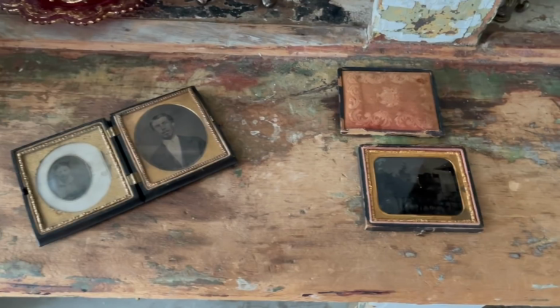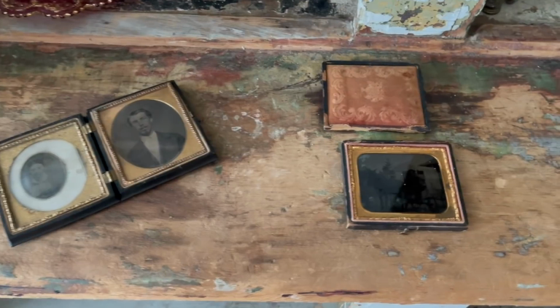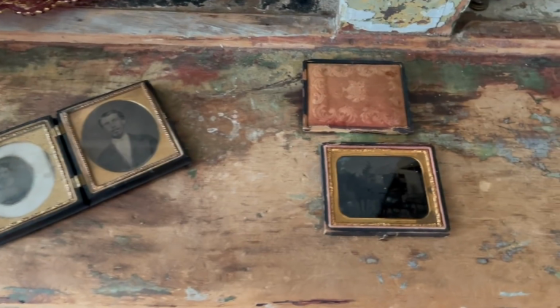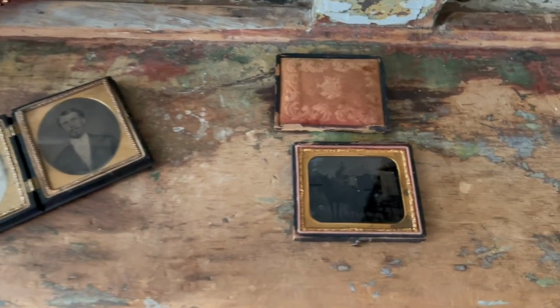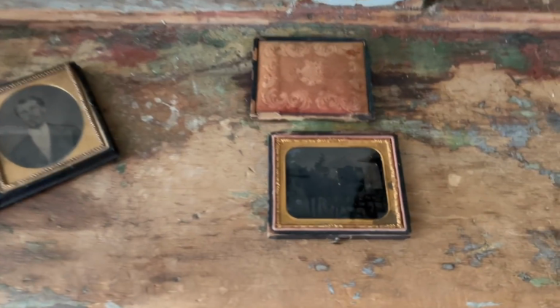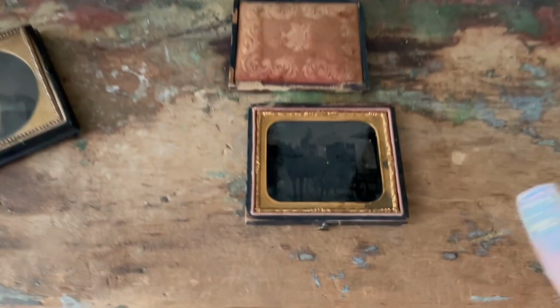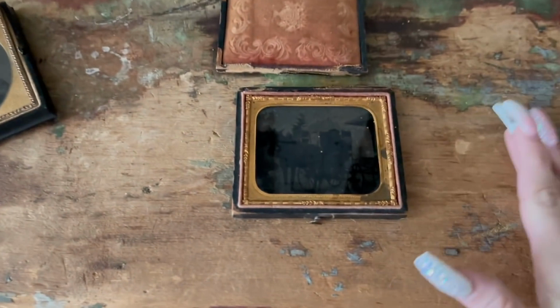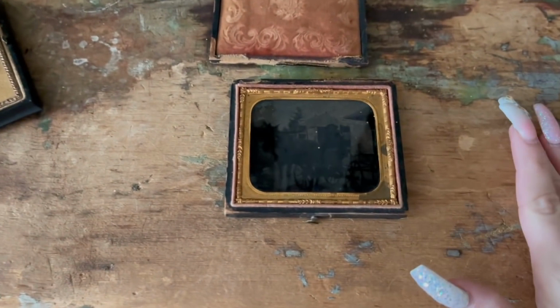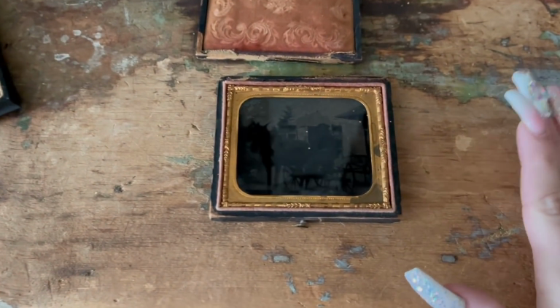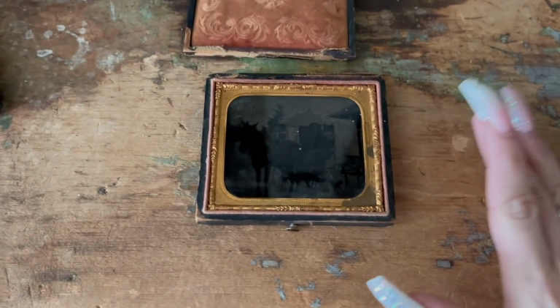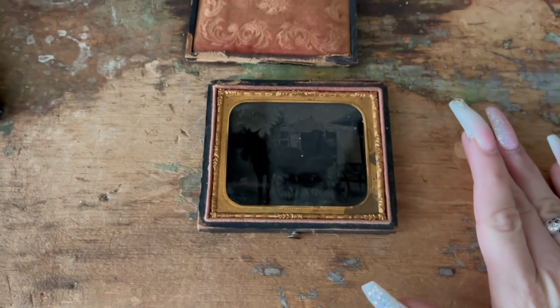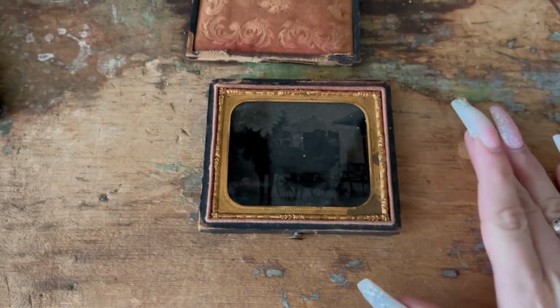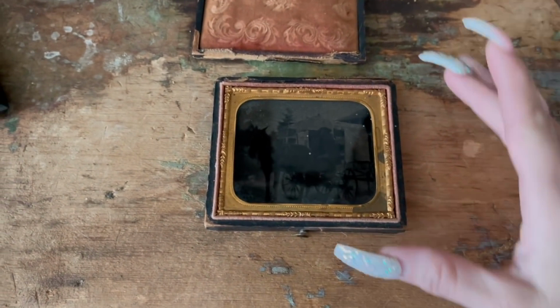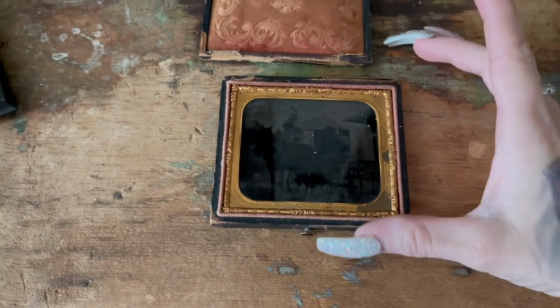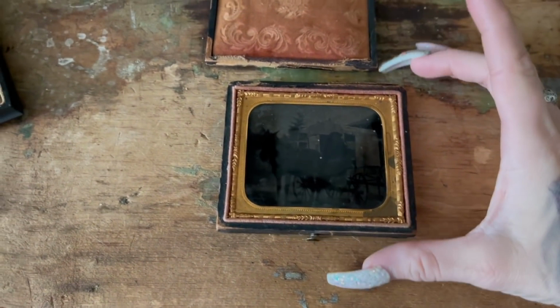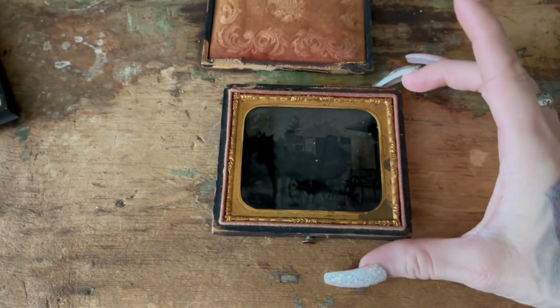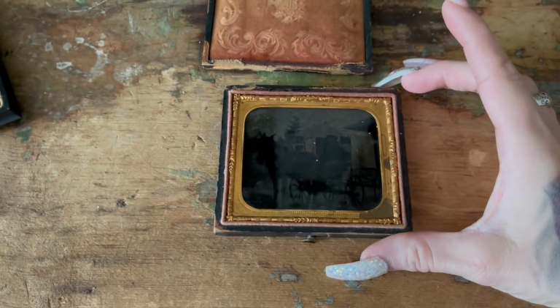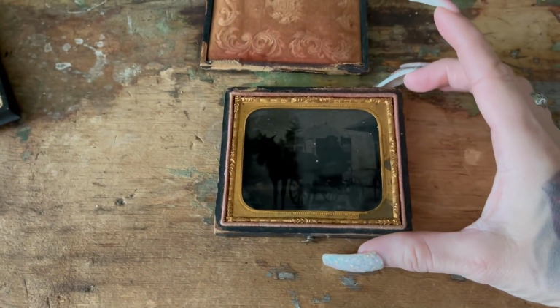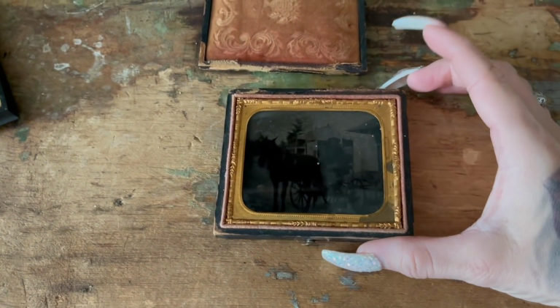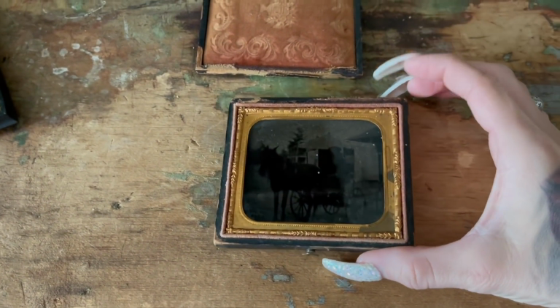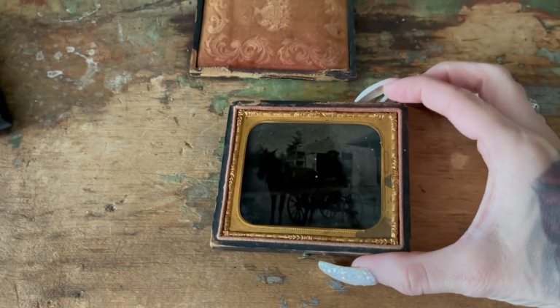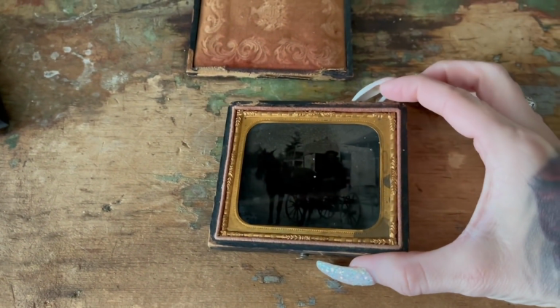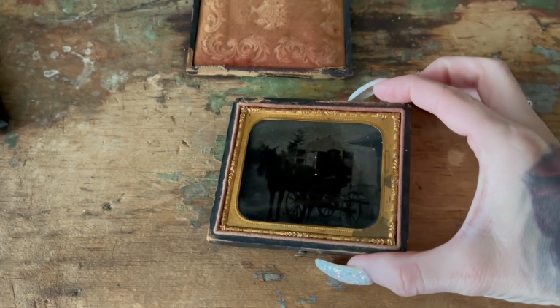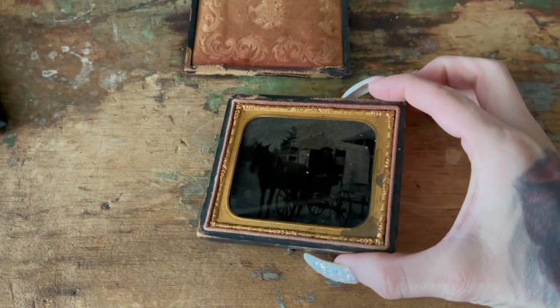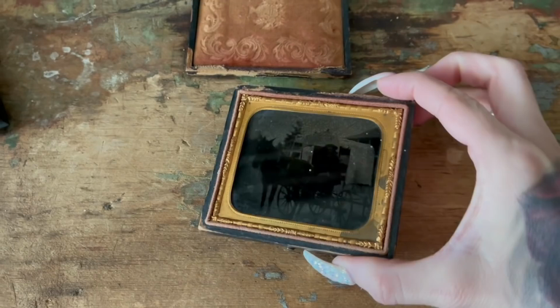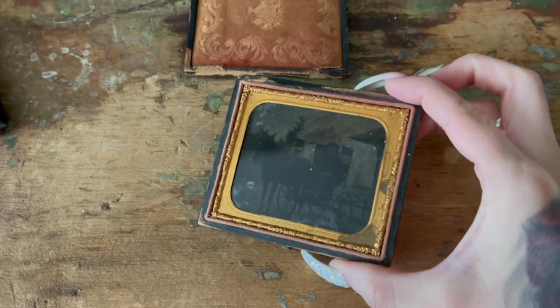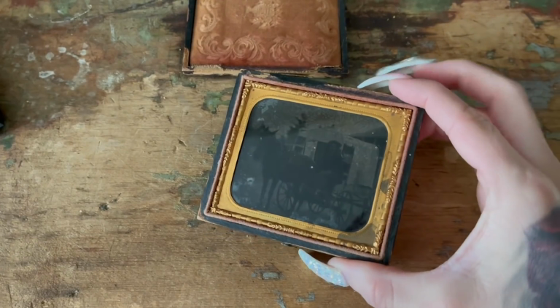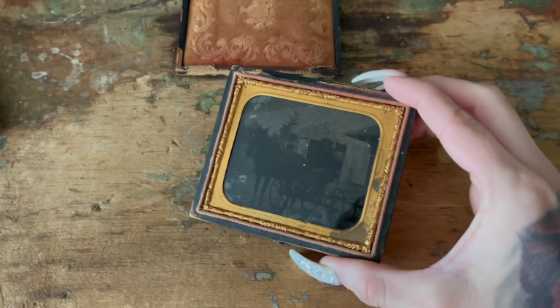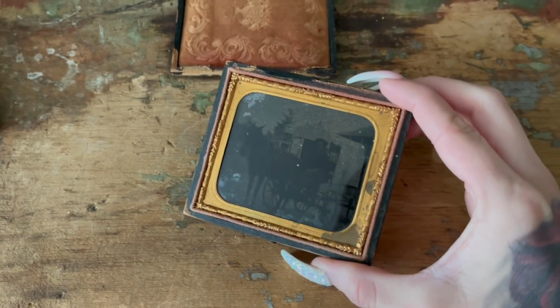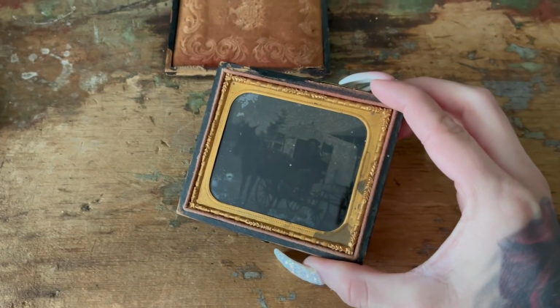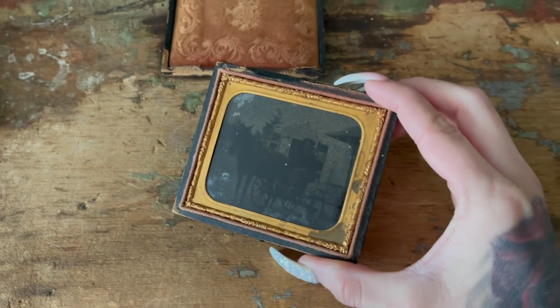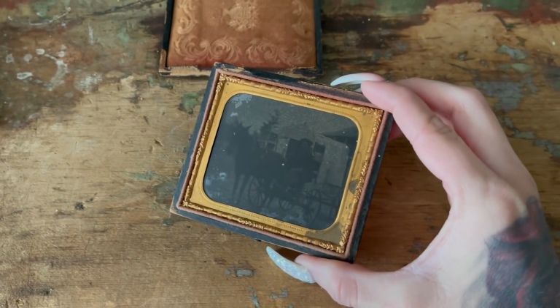So if you're out picking and you see old photos, definitely keep the content — what's in the image — in mind when you pick them up, because something as simple as a dog or a horse in the photograph can drive up the prices. This horse and buggy ambrotype could fetch an easy $150 on eBay. I didn't want to talk around the seller and let him know what he missed out on, but now you guys know some beginner tips on what to look for when you're out sourcing.